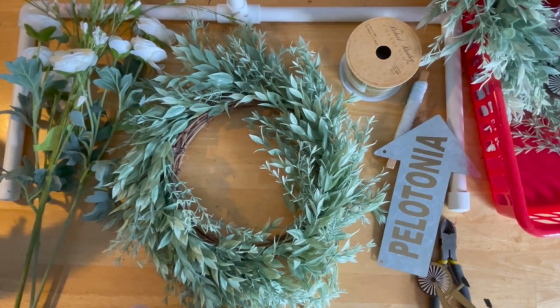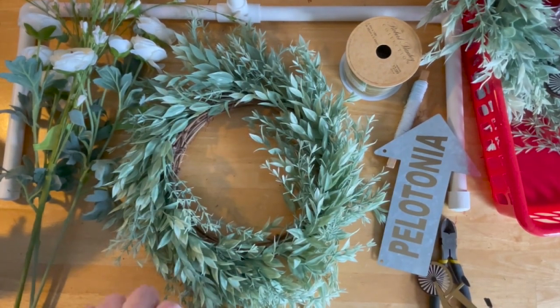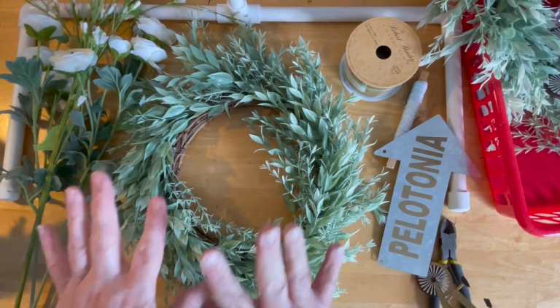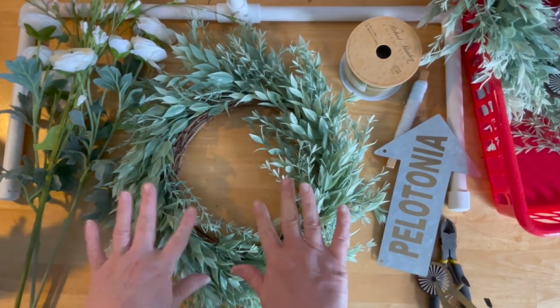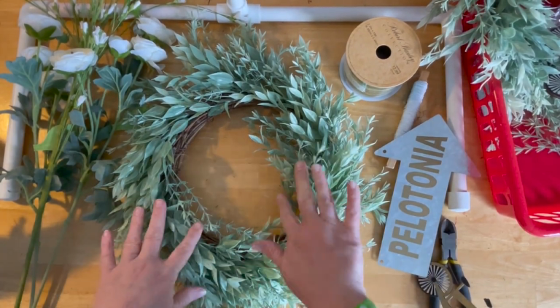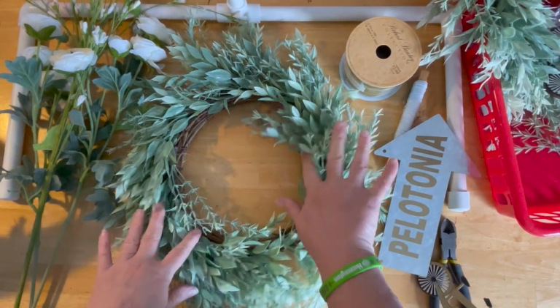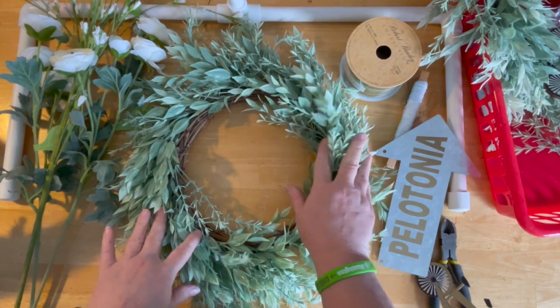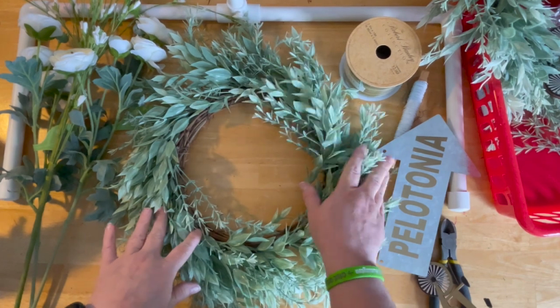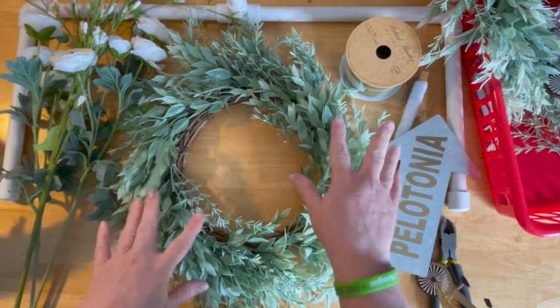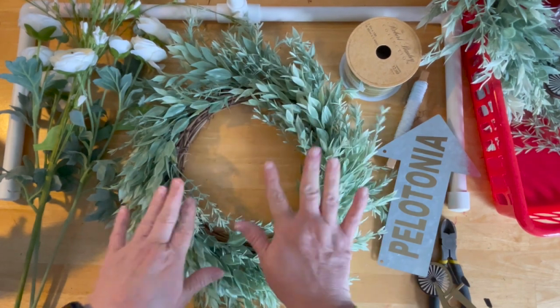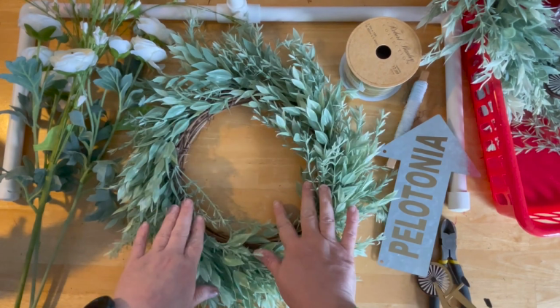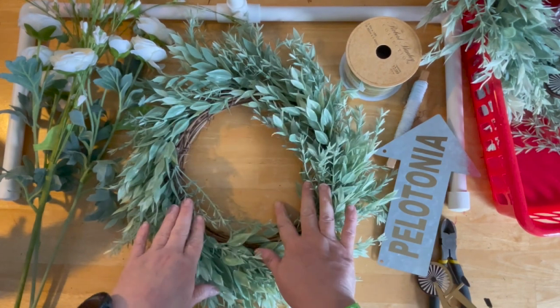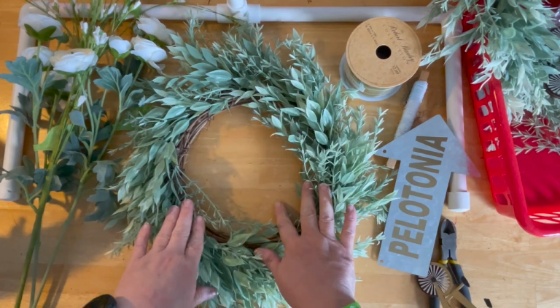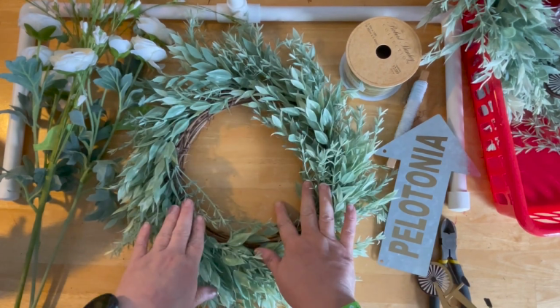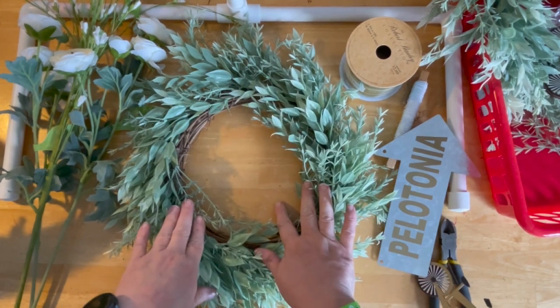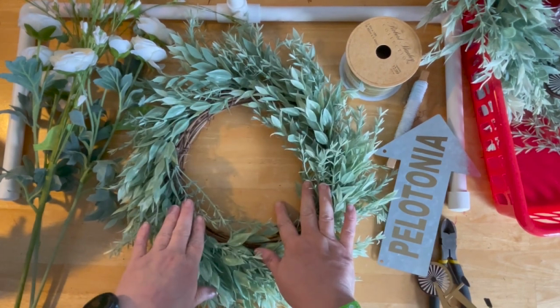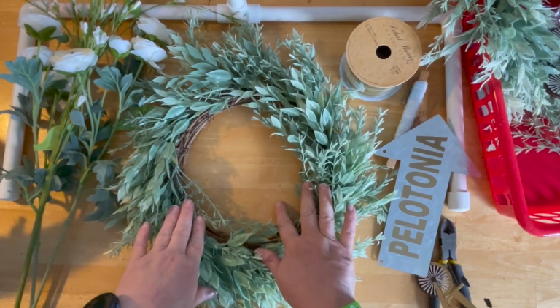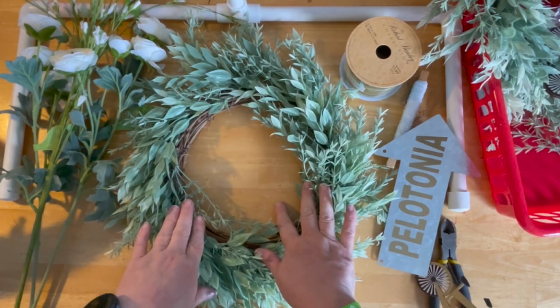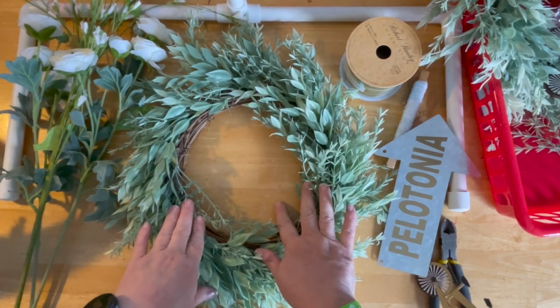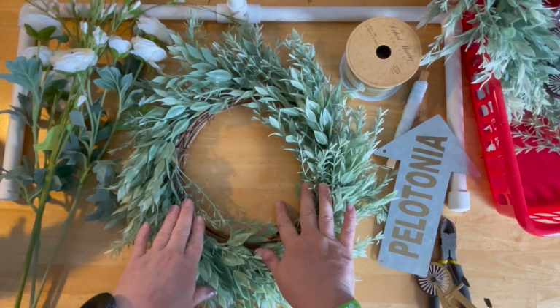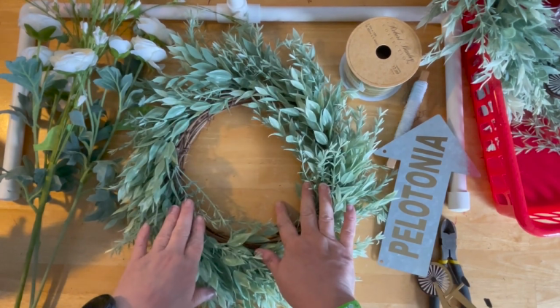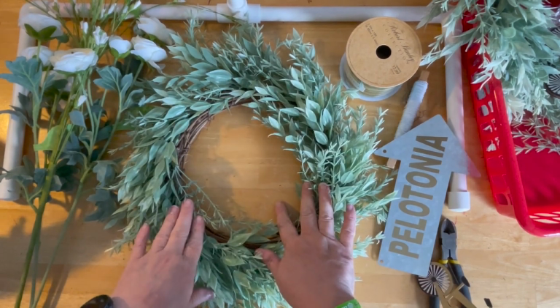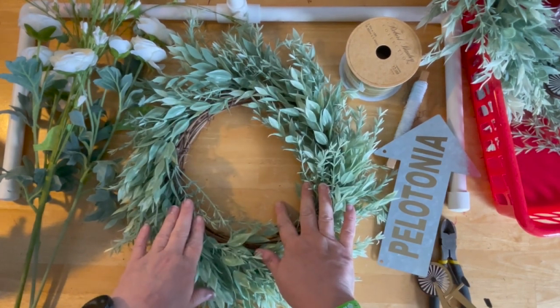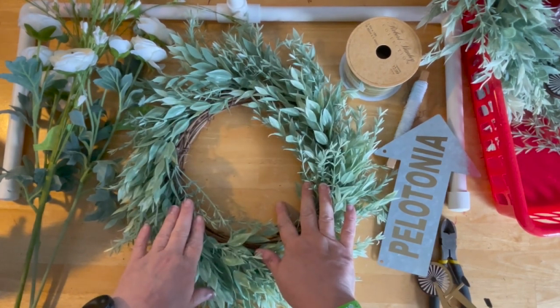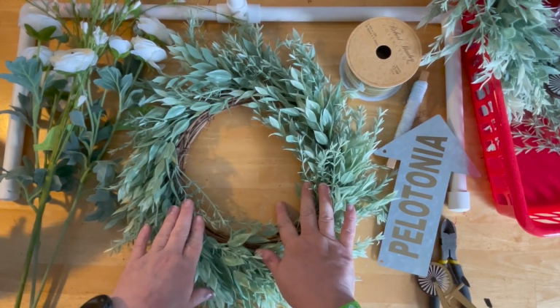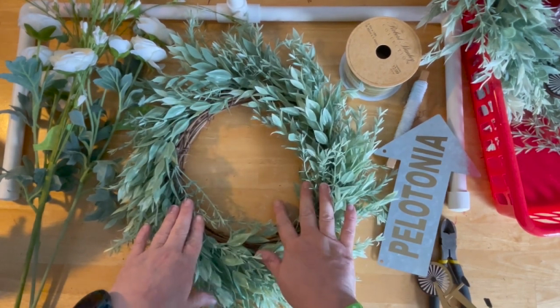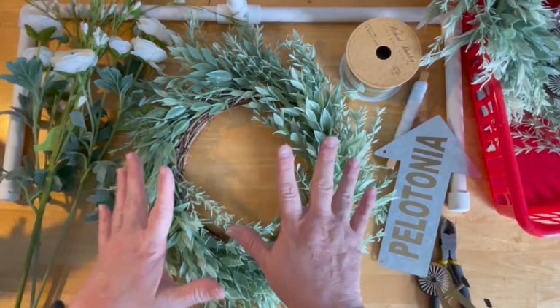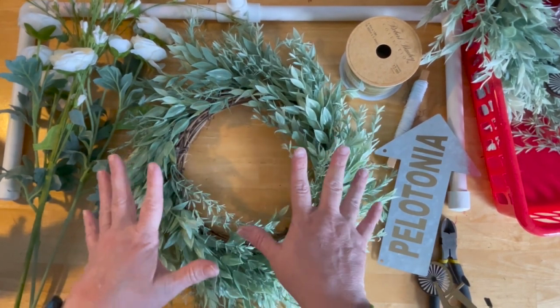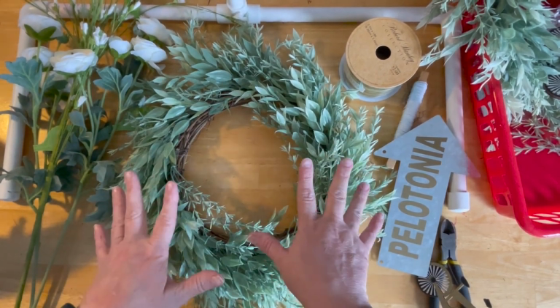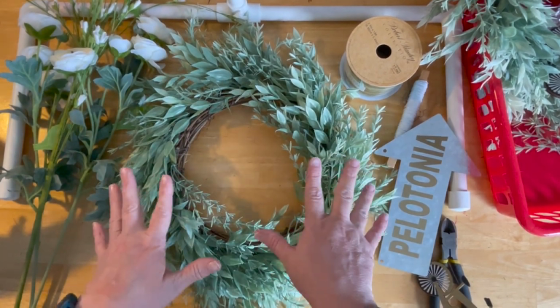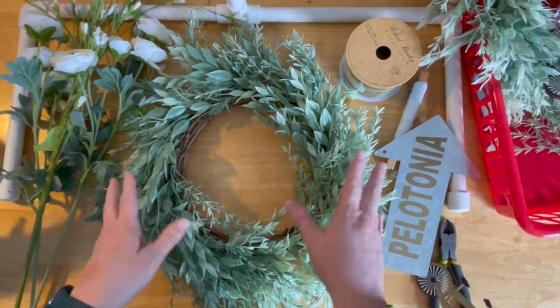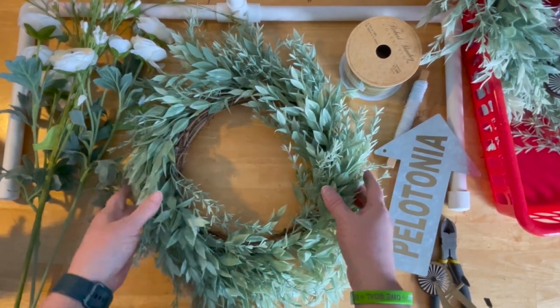I'm making two actually, one for myself and one for my cousin. So I'll show you the materials that I bought.